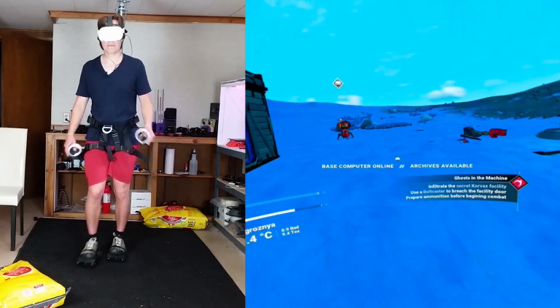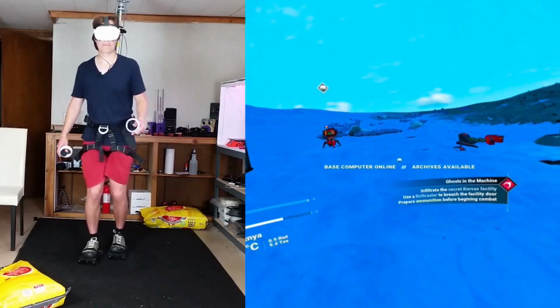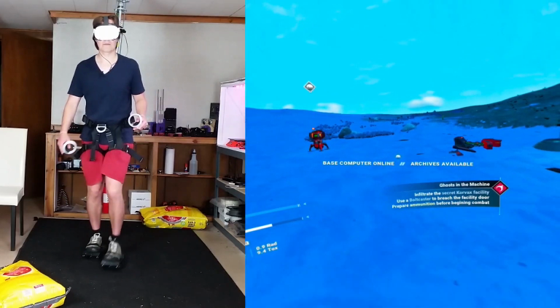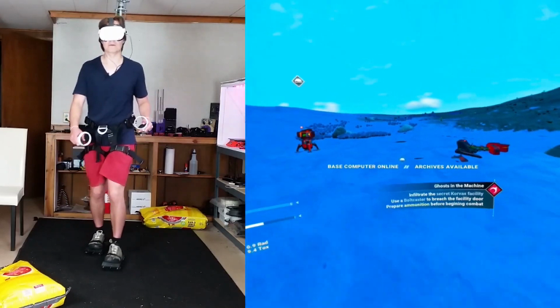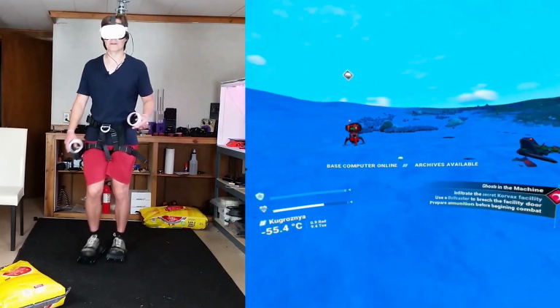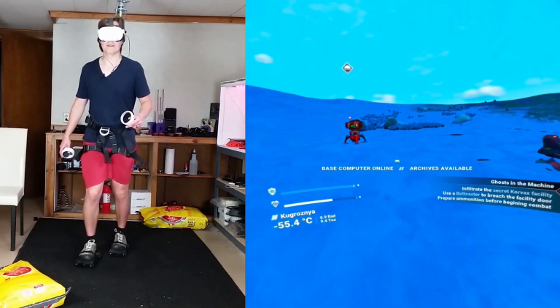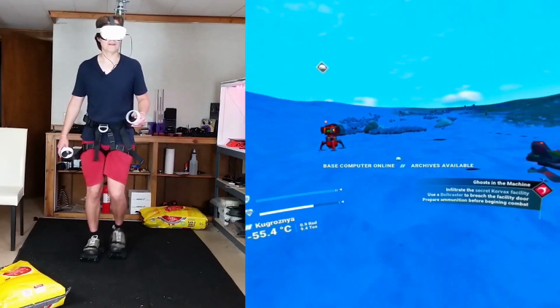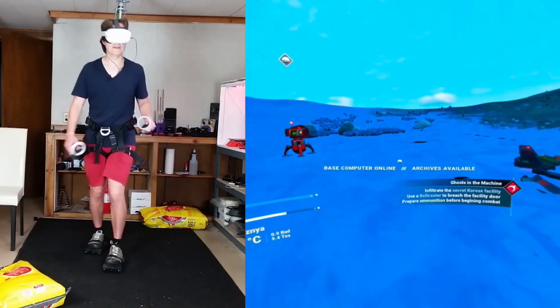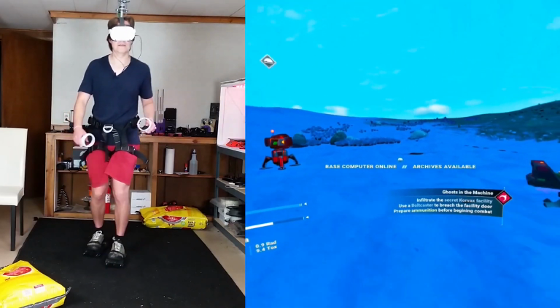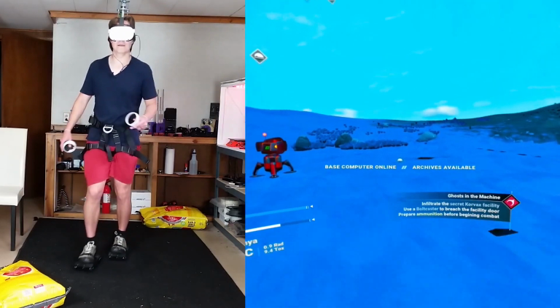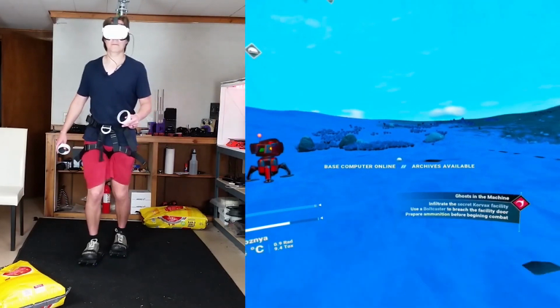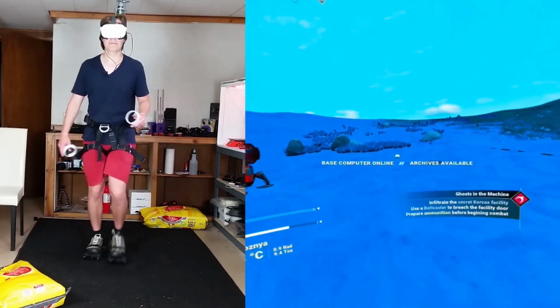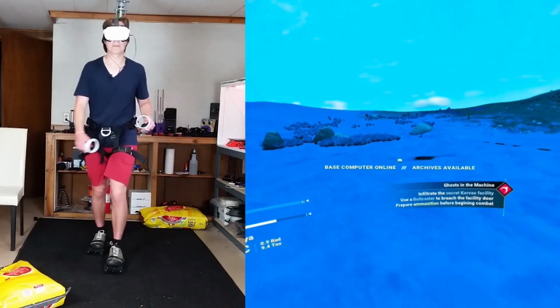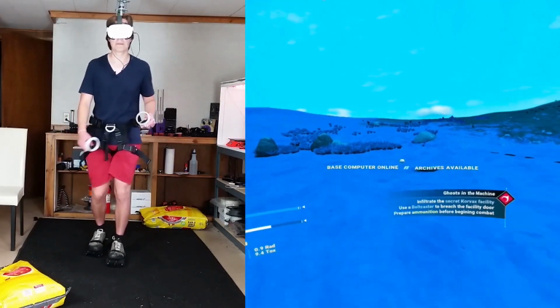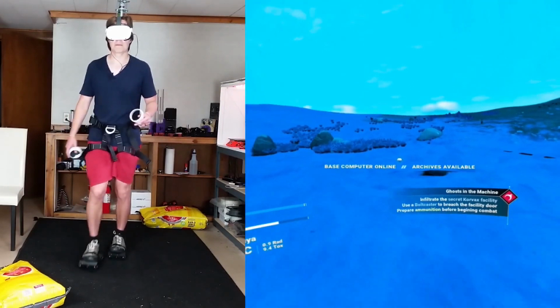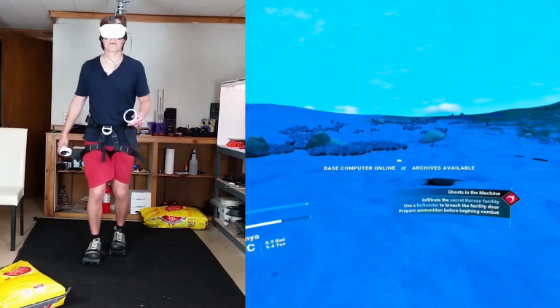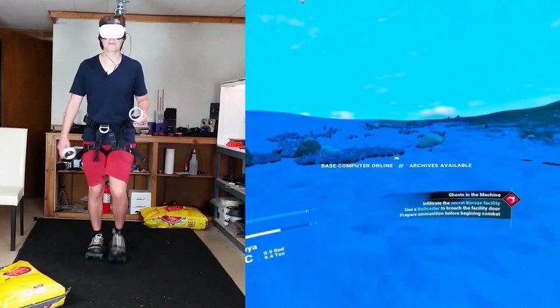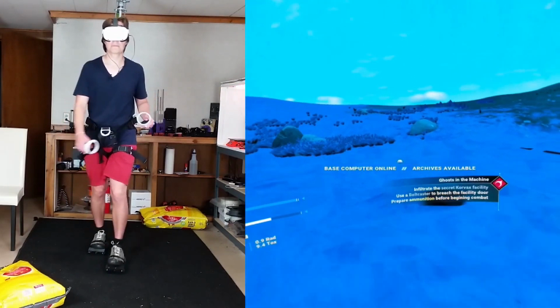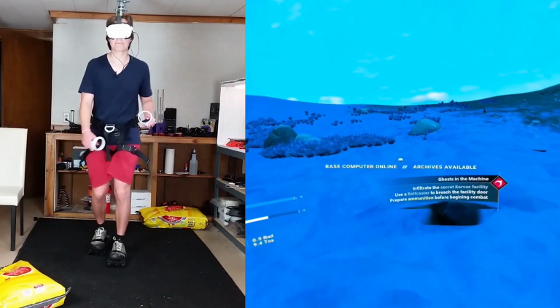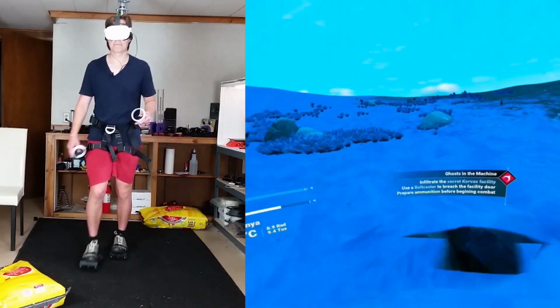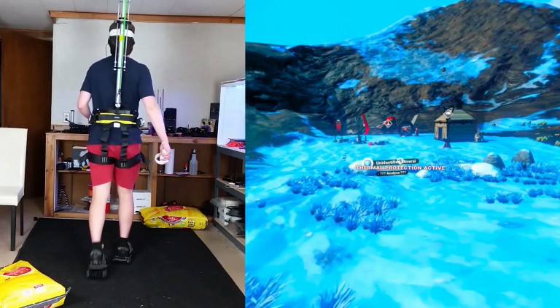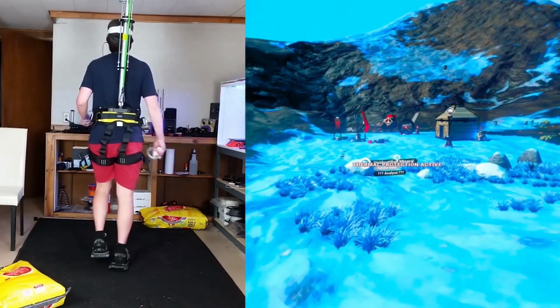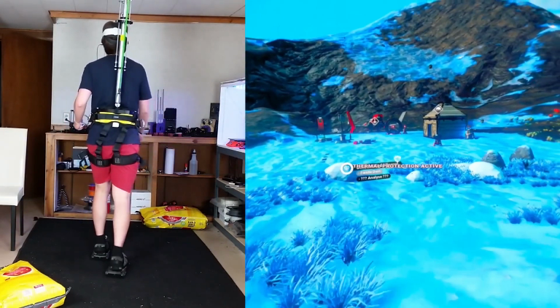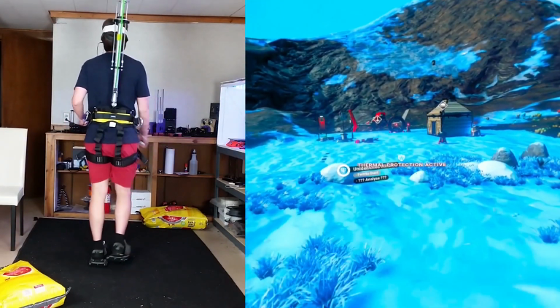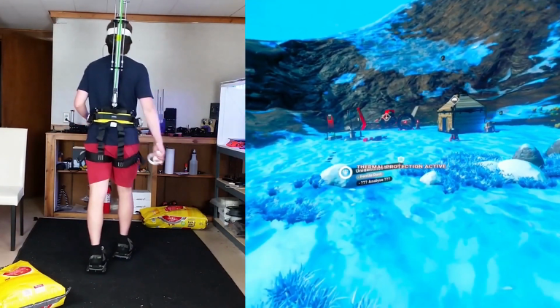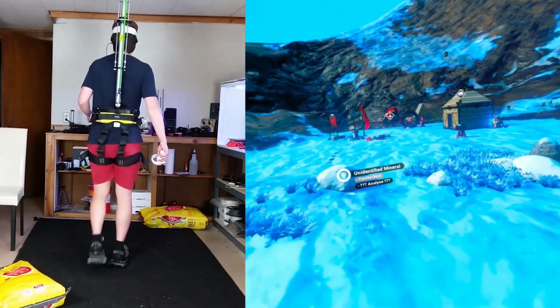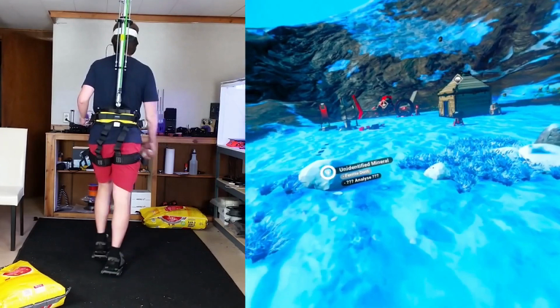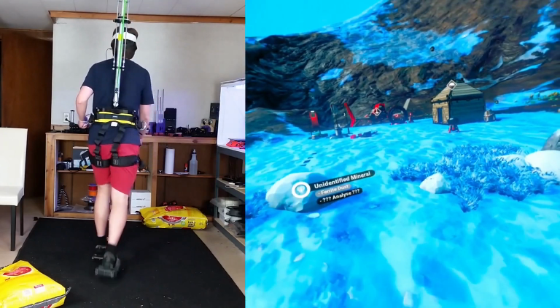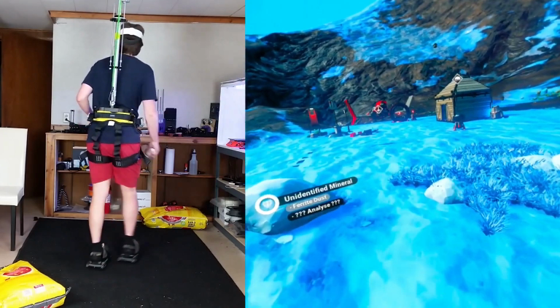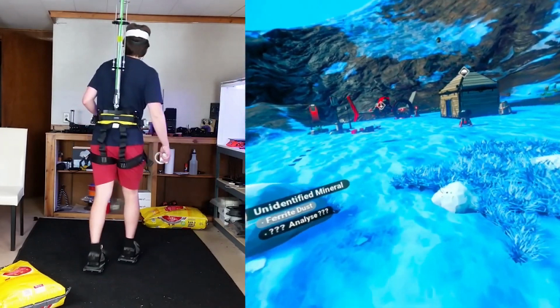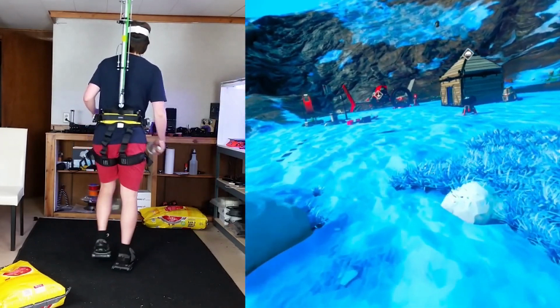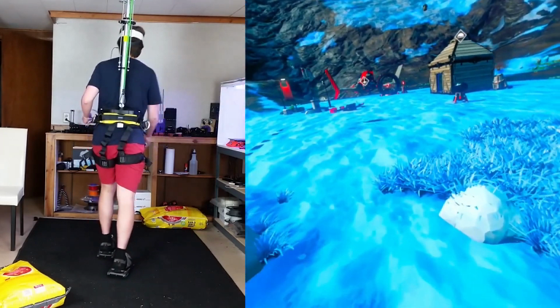In this series, I'm making VR shoes — shoes you wear while playing VR games that keep you in the same place as you walk around.